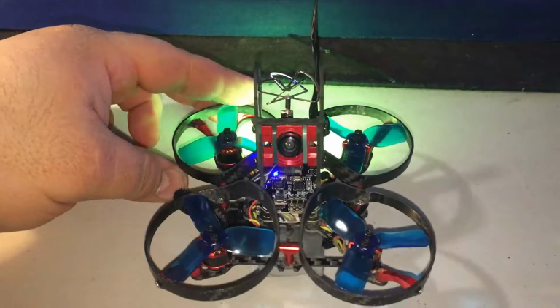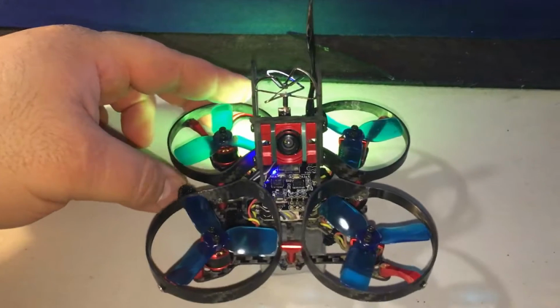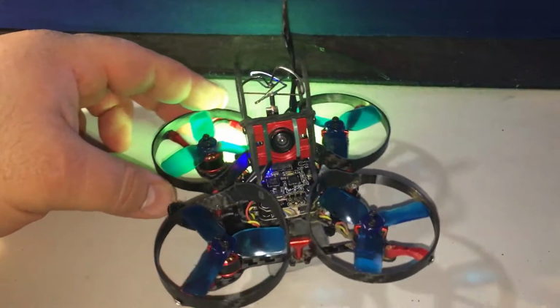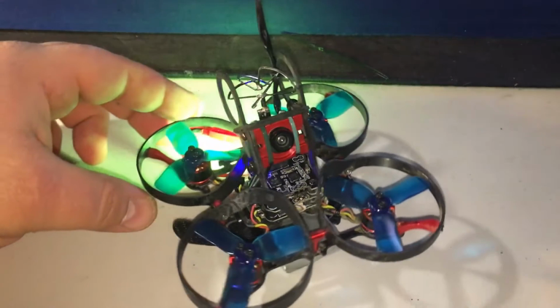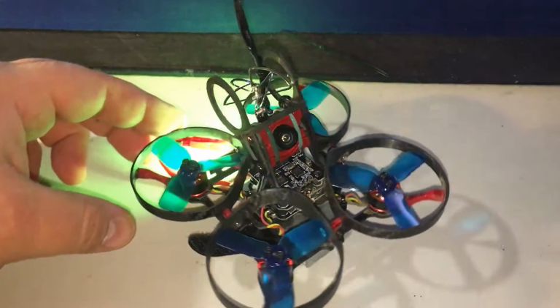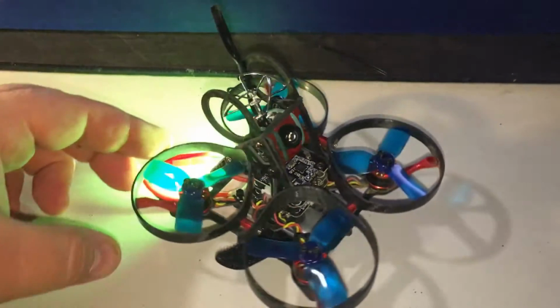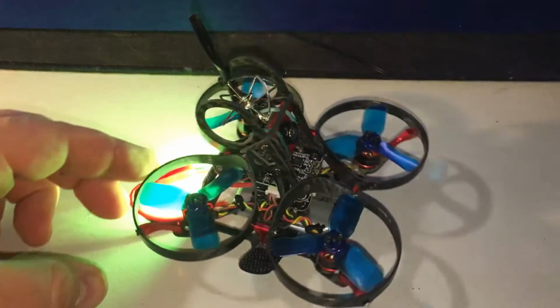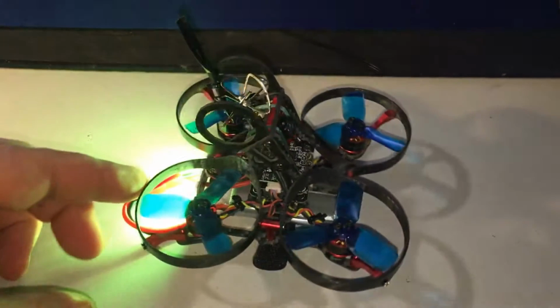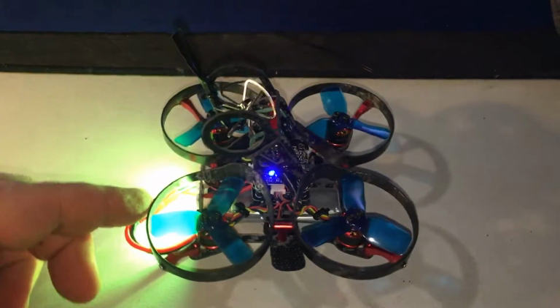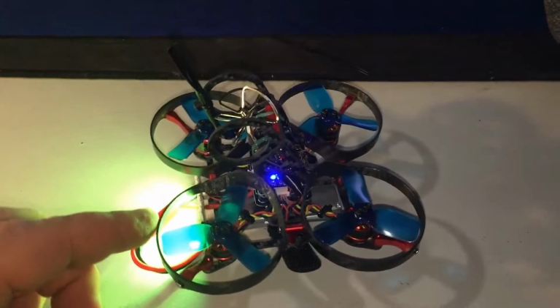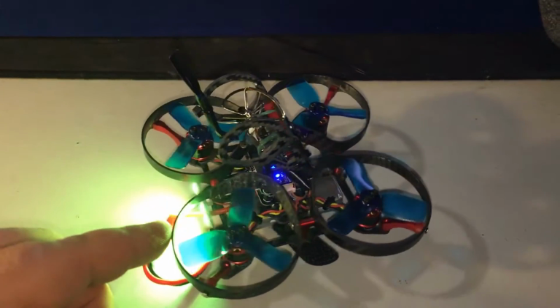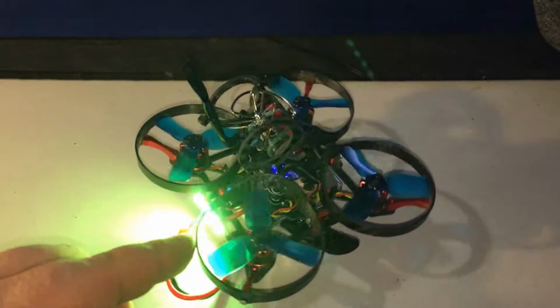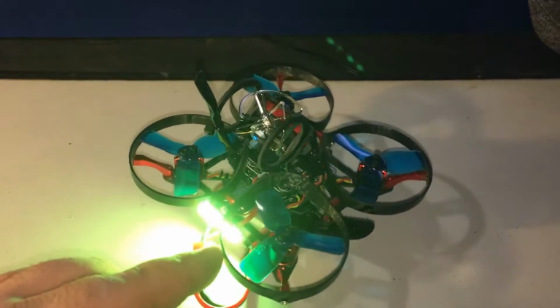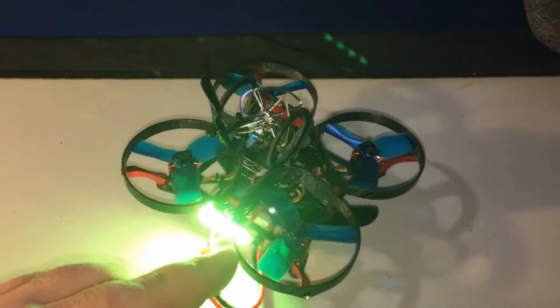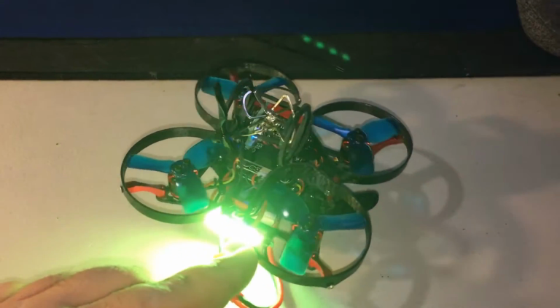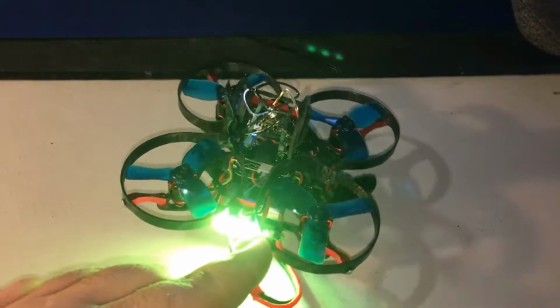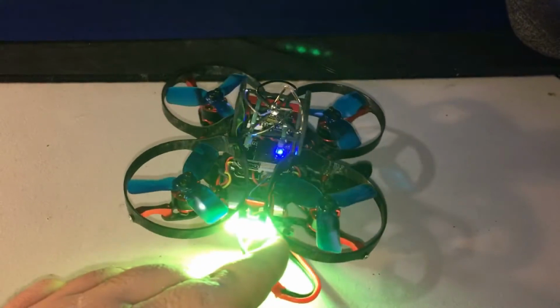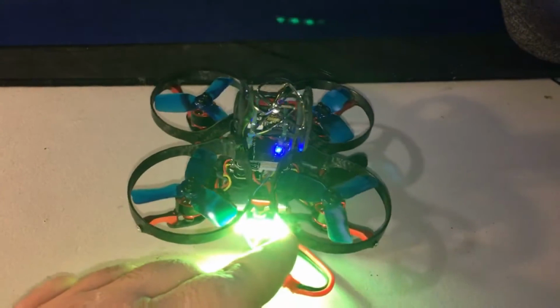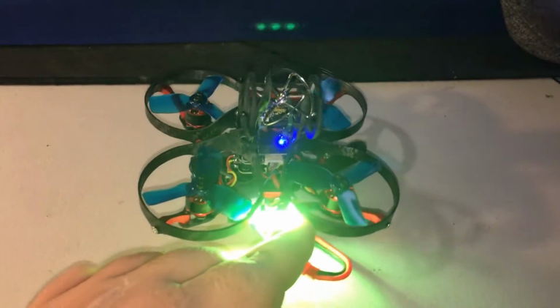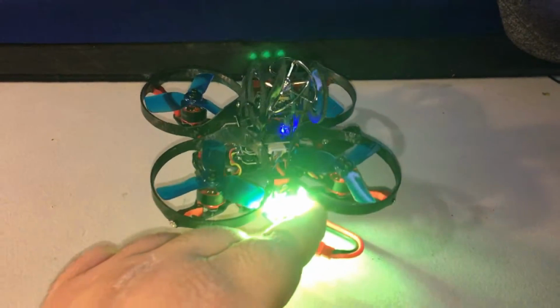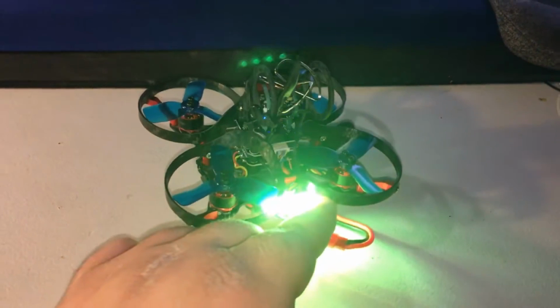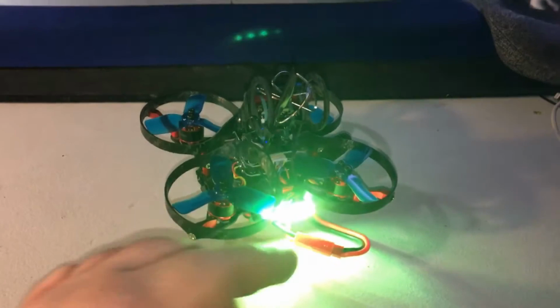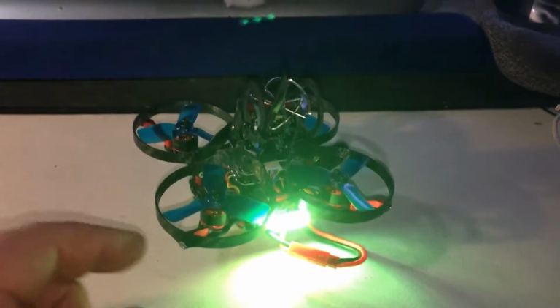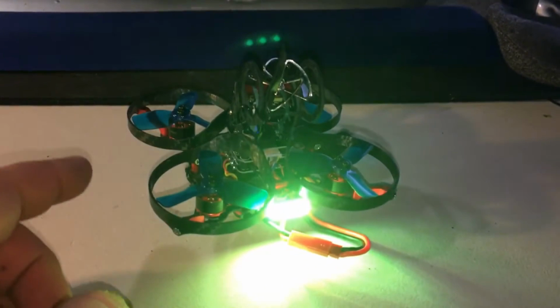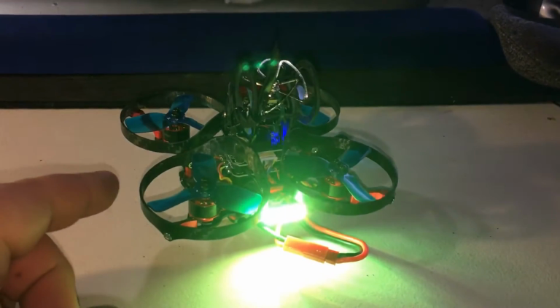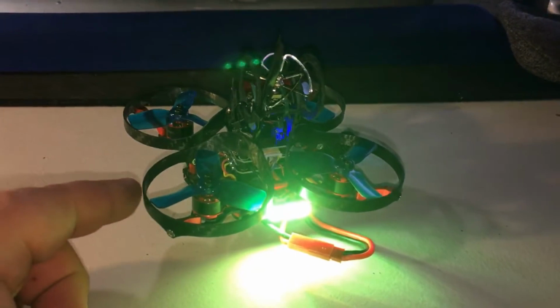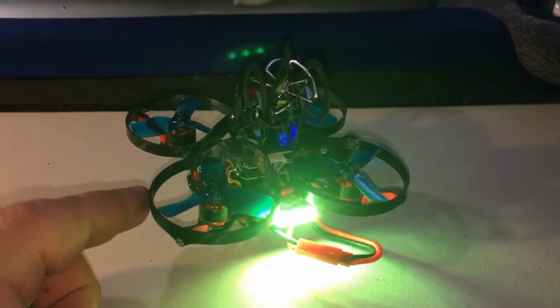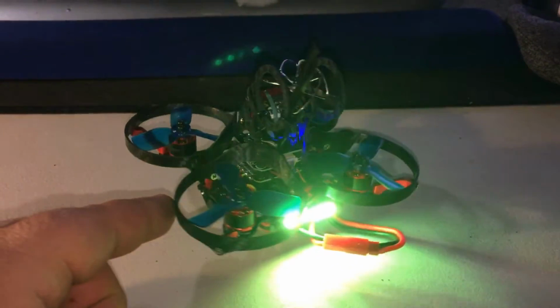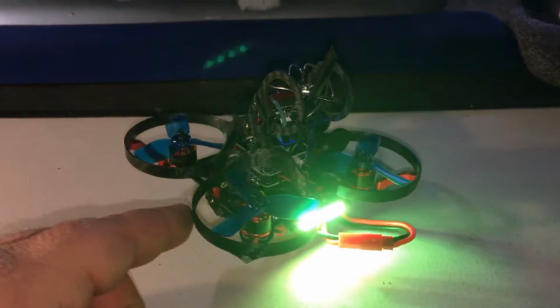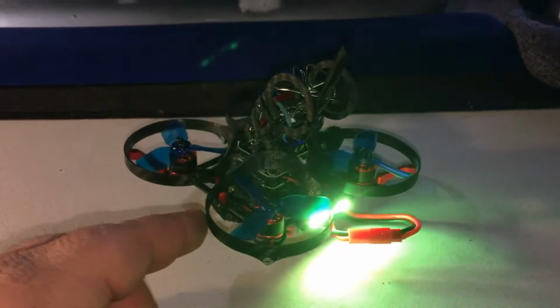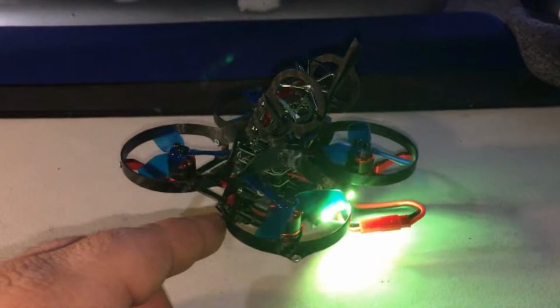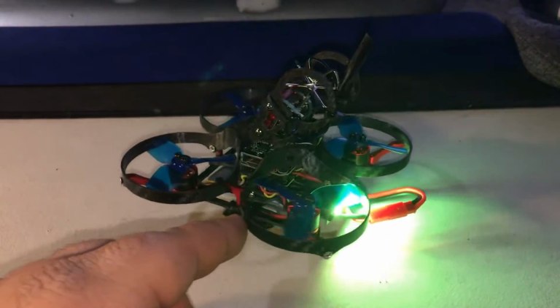What is up guys, the flying tech here, and today we're gonna be checking out some upgrades on the E-Shin Aurora 90. So let's get right into it.